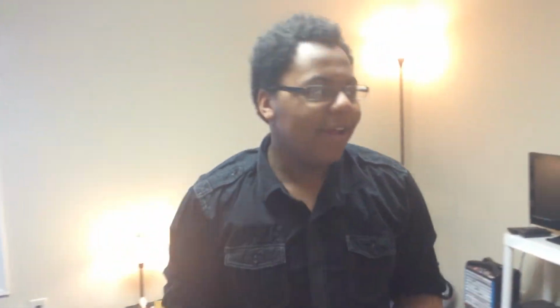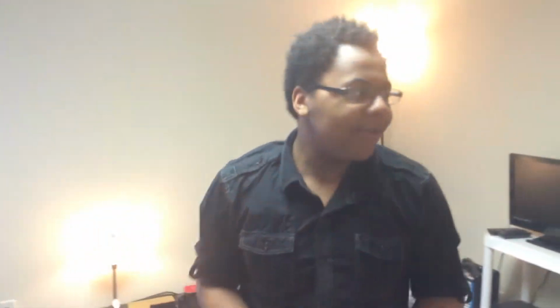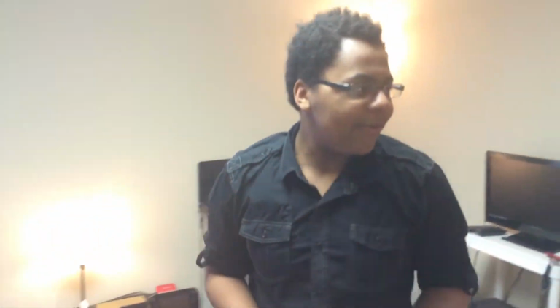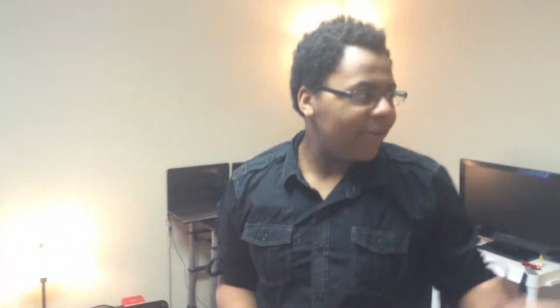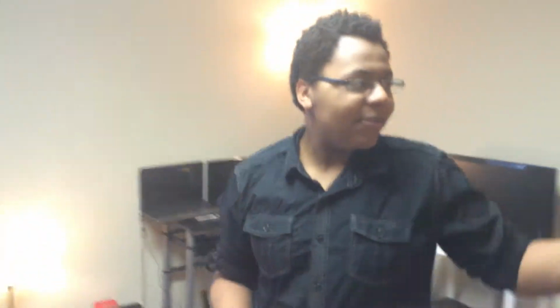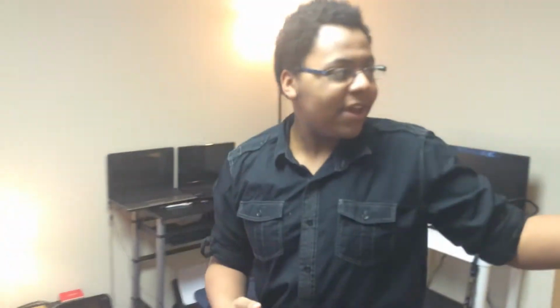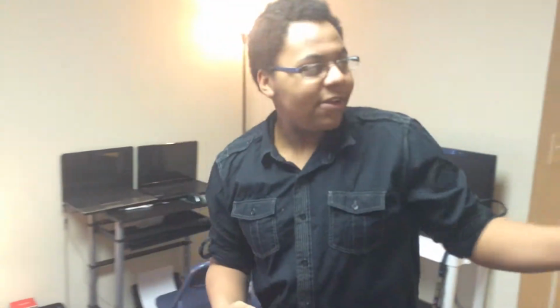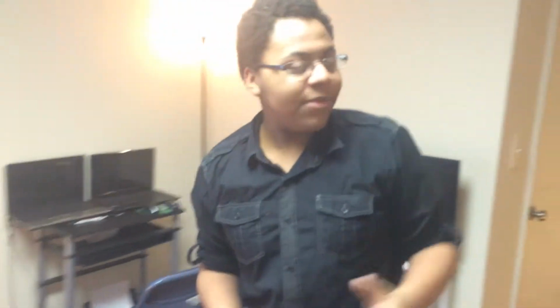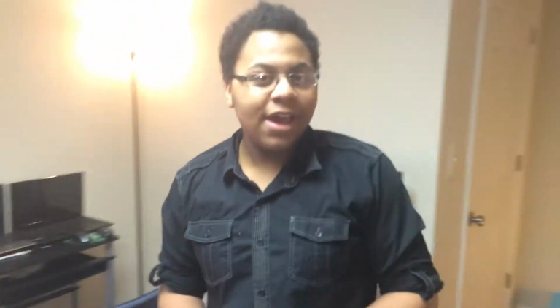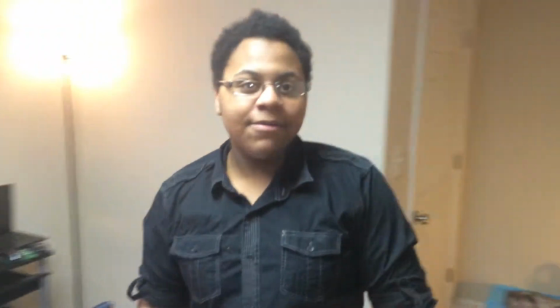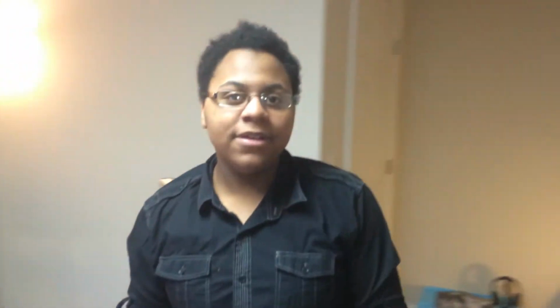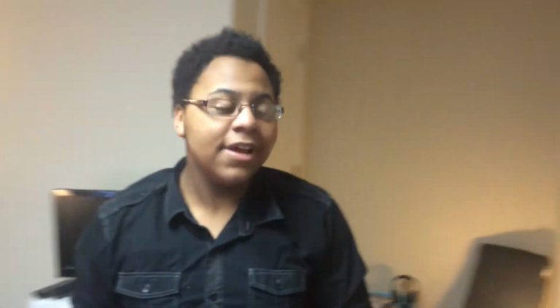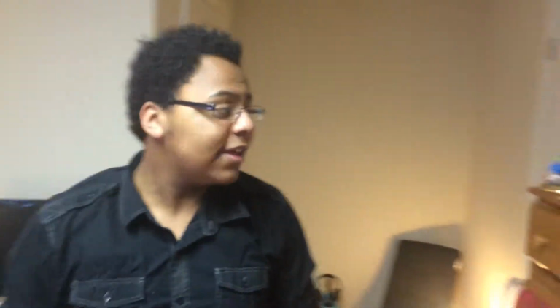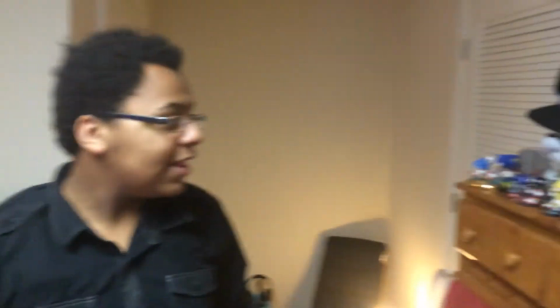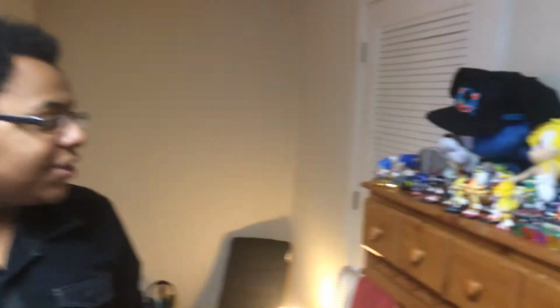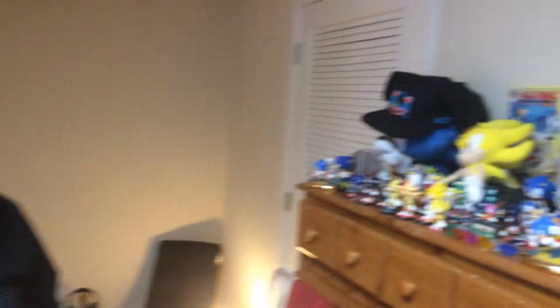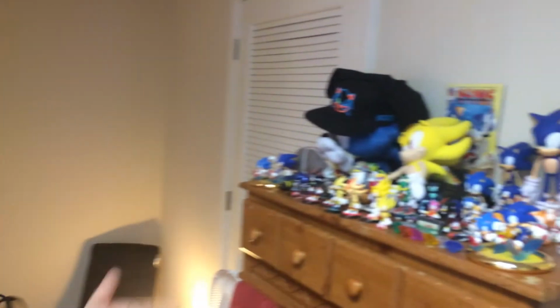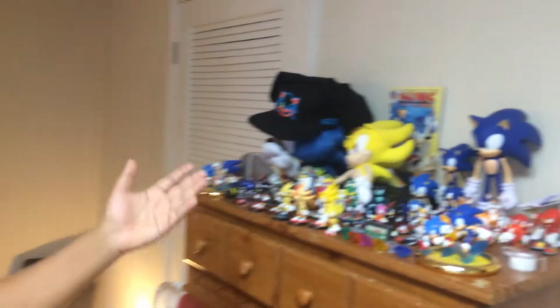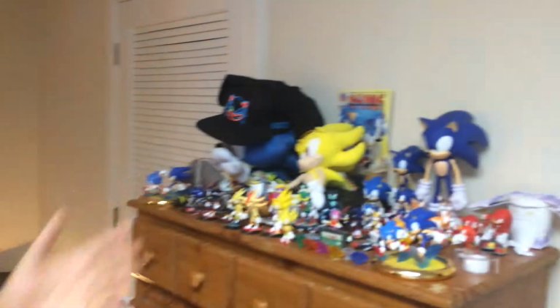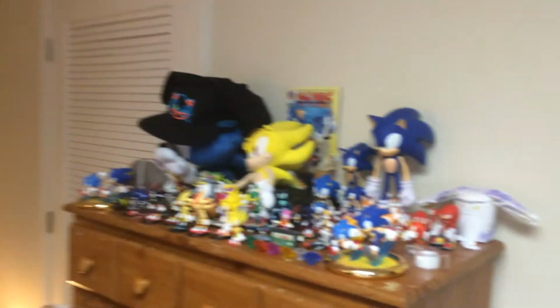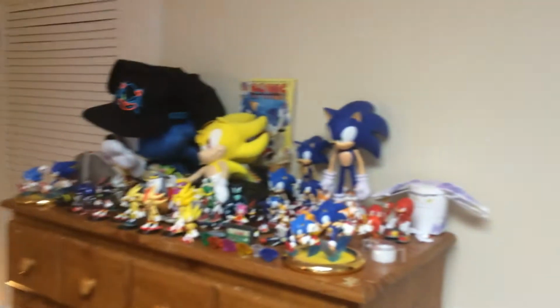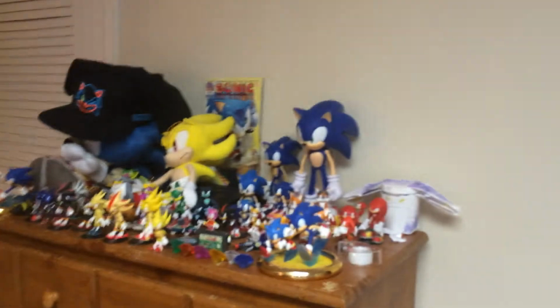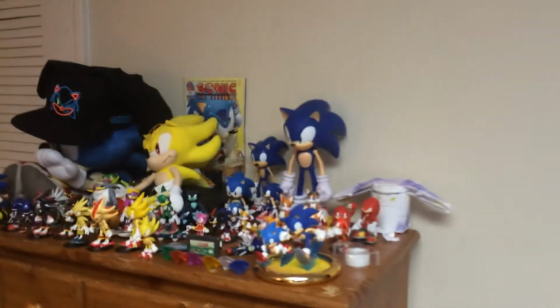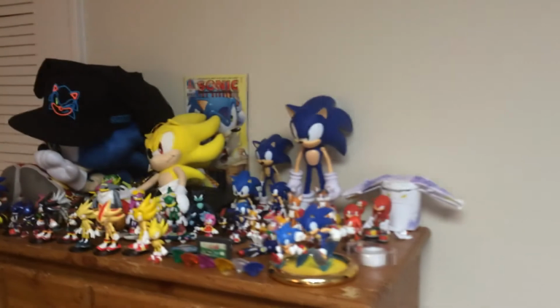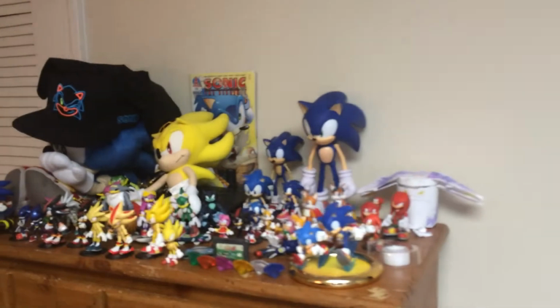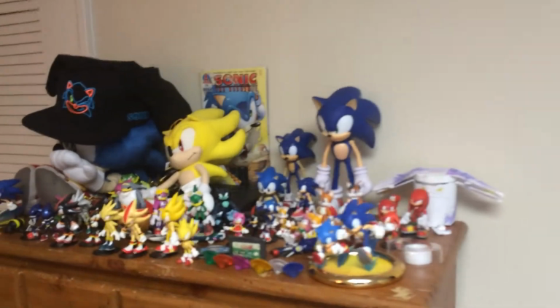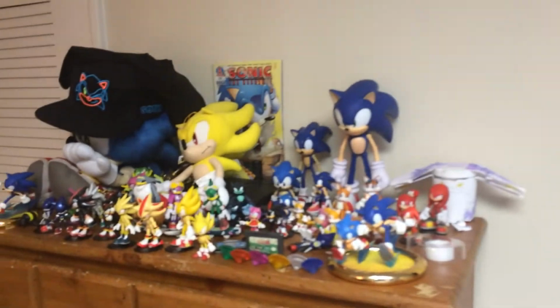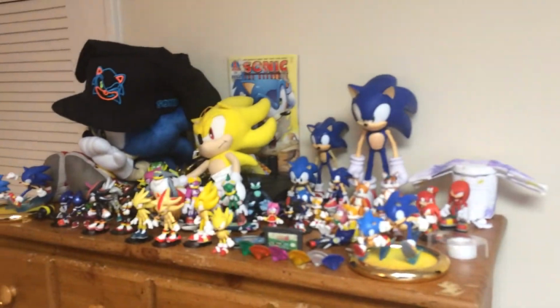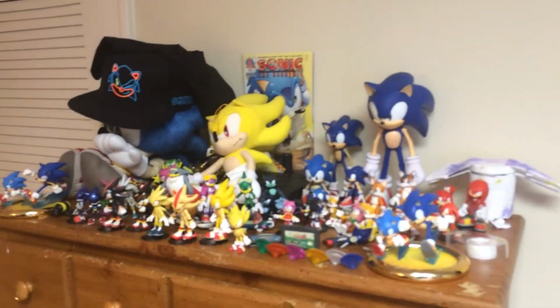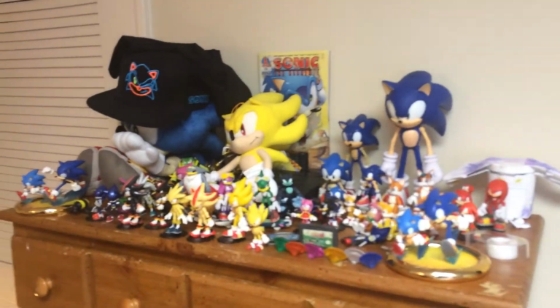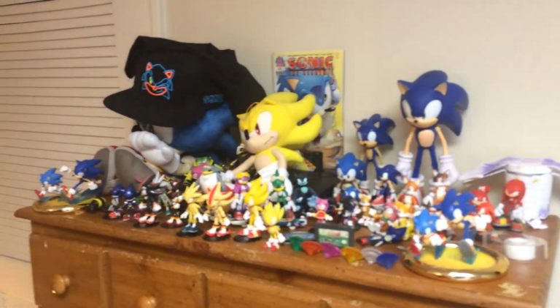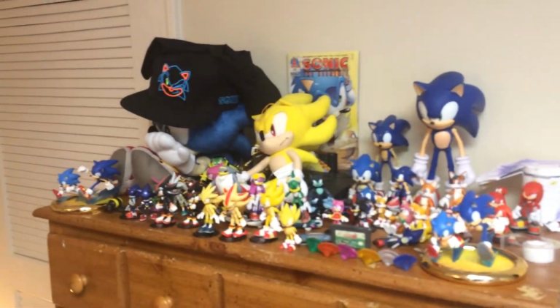Alright, so over here we have the Sonic collection — statues and figurines and stuff.